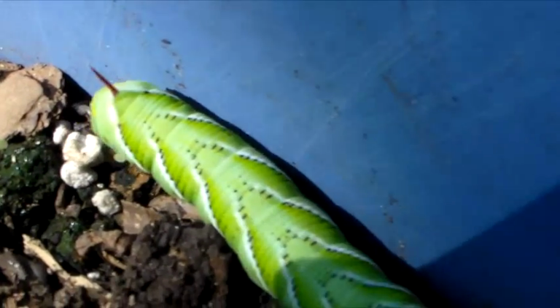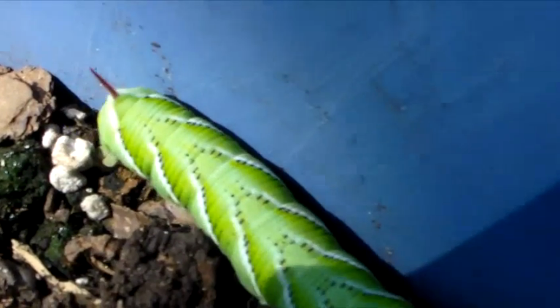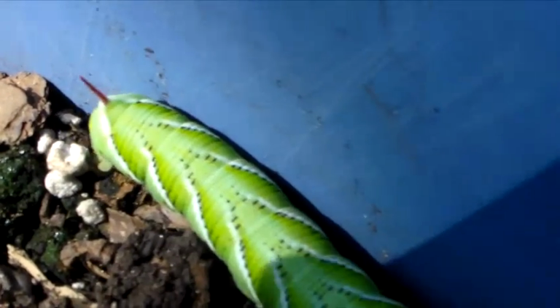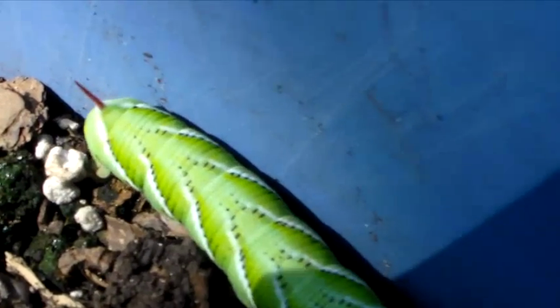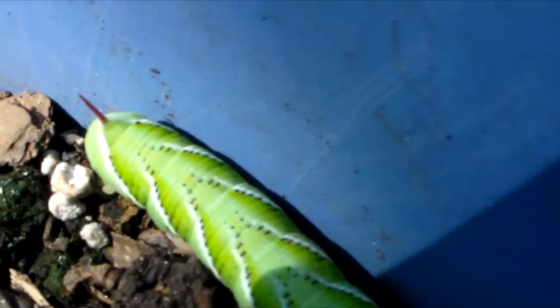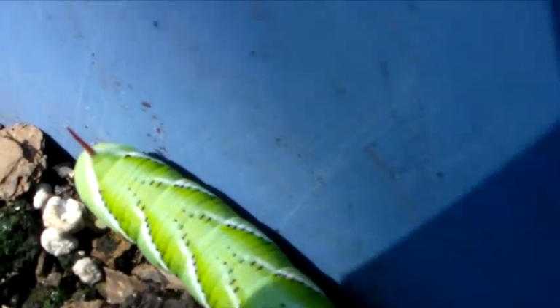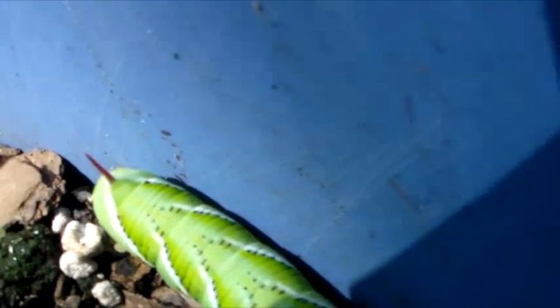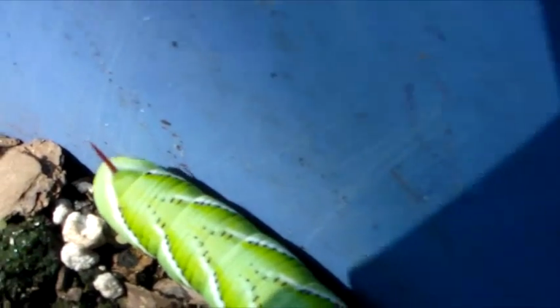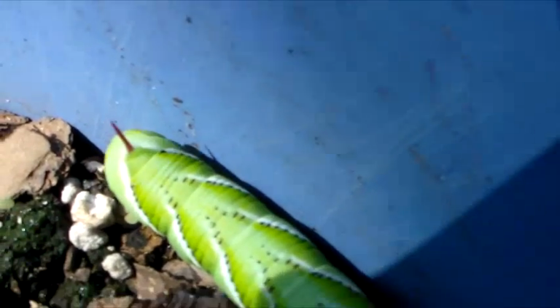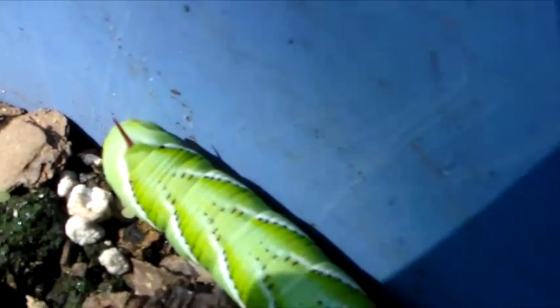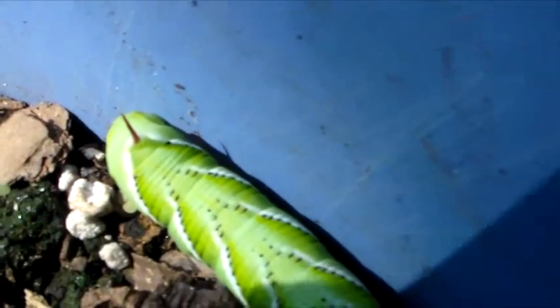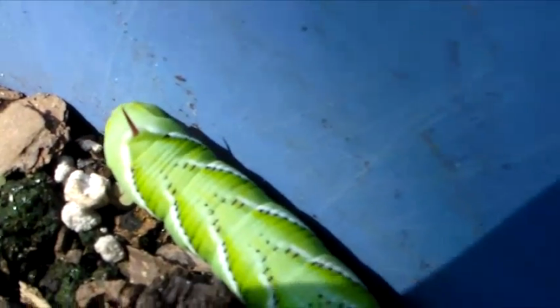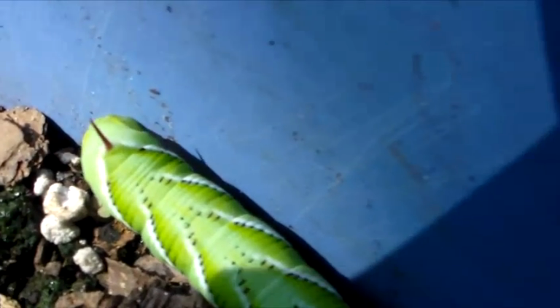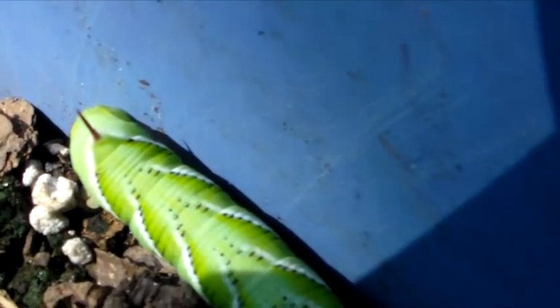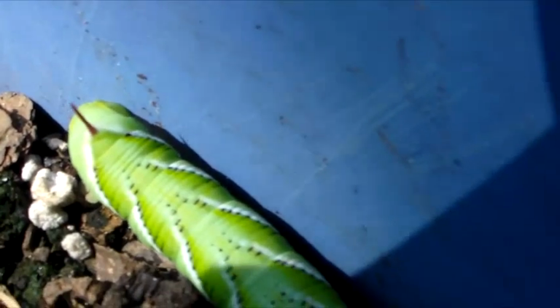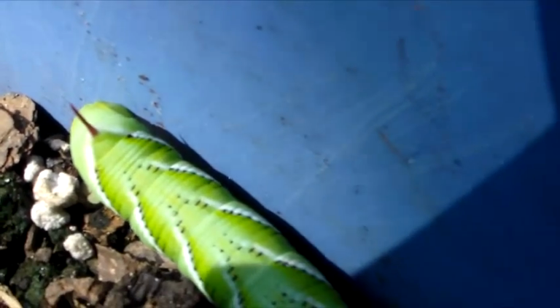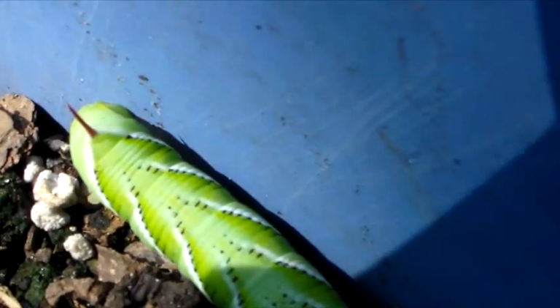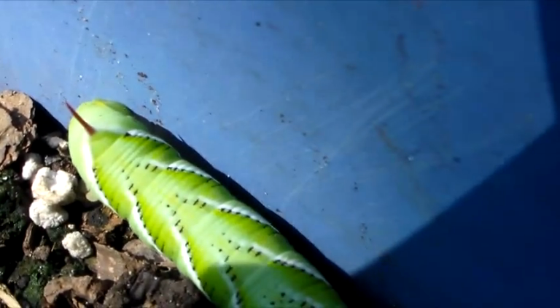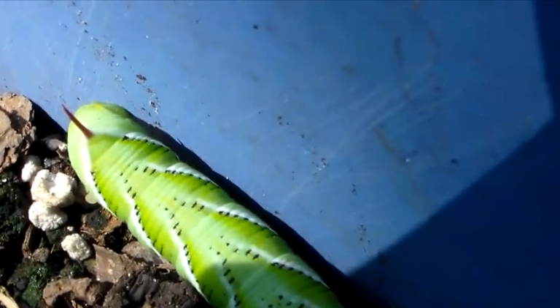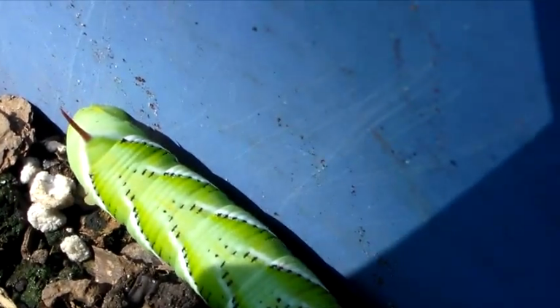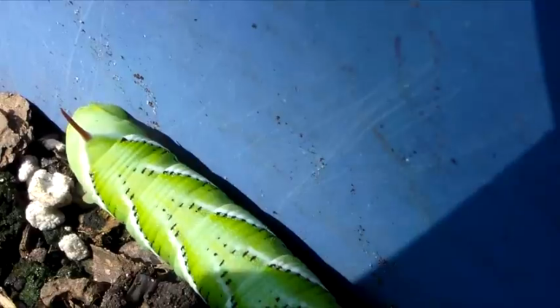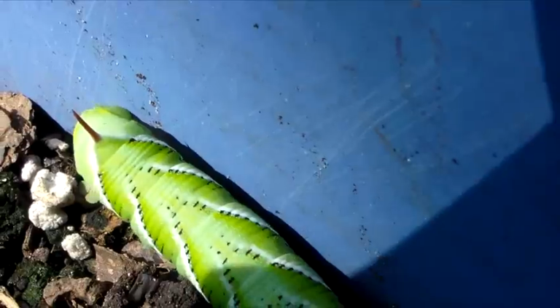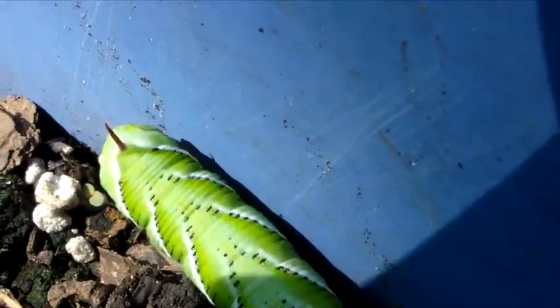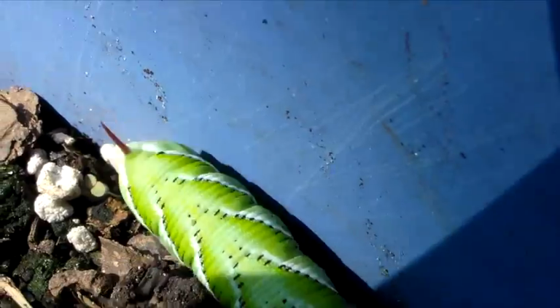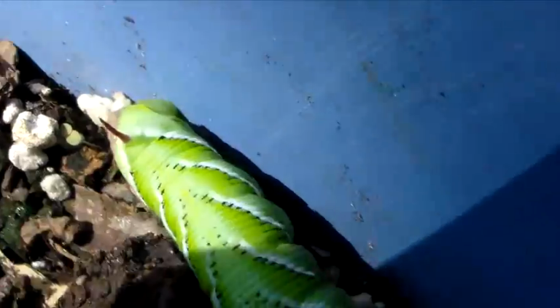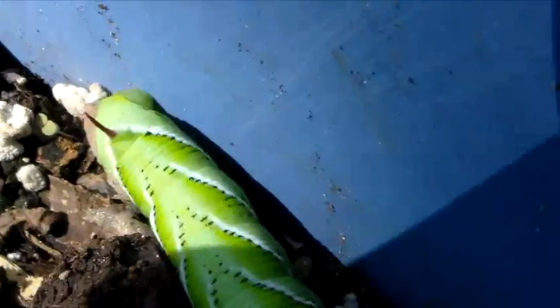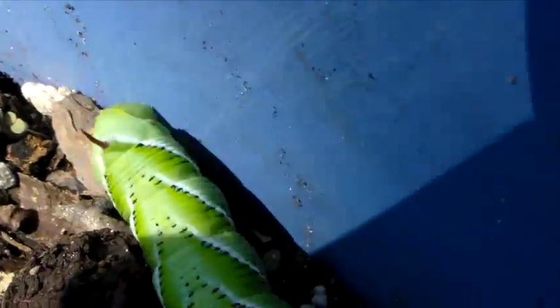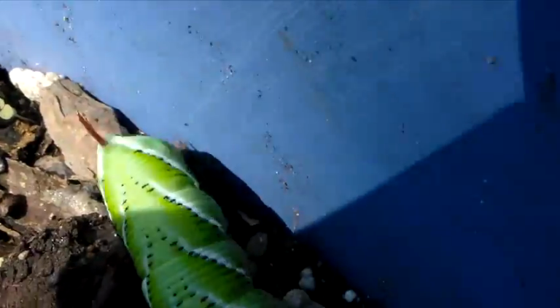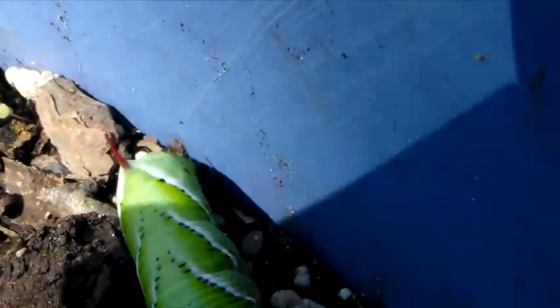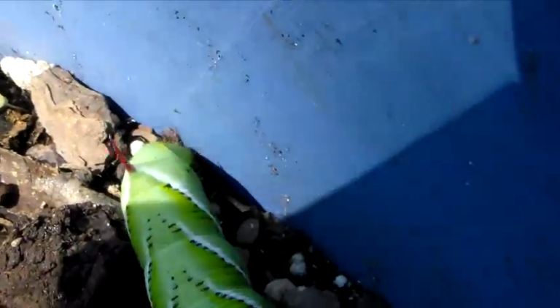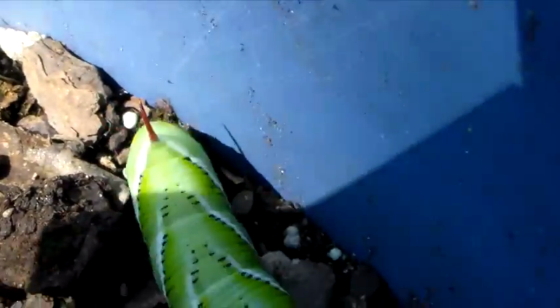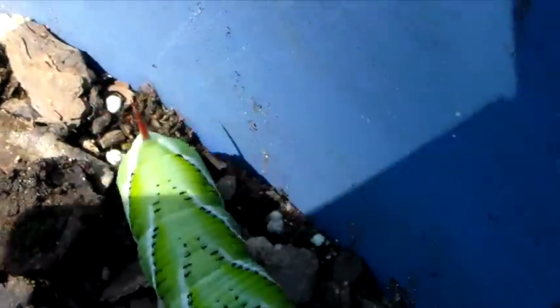They call them hornworms because of that horn on the tail back there — you see that horn?